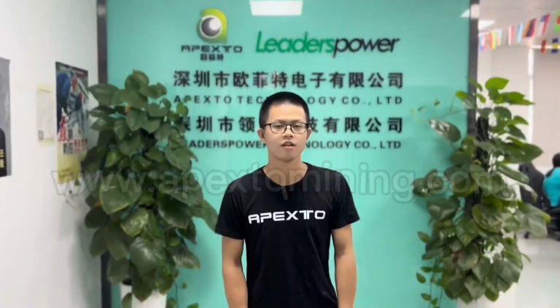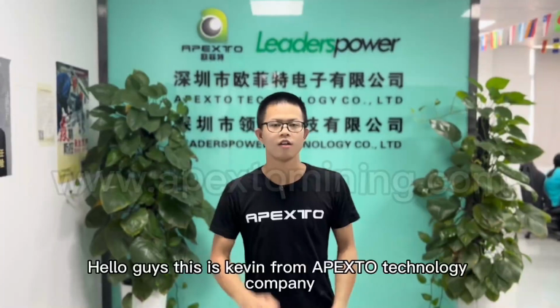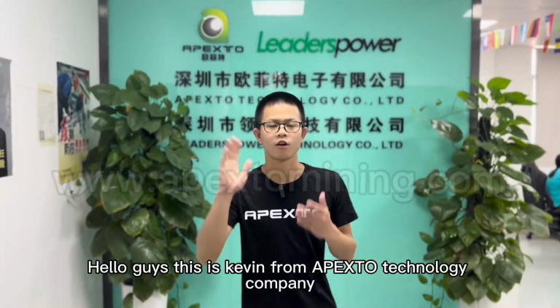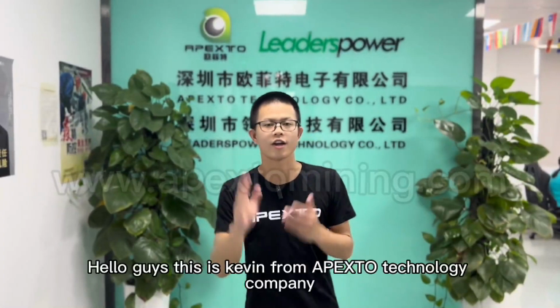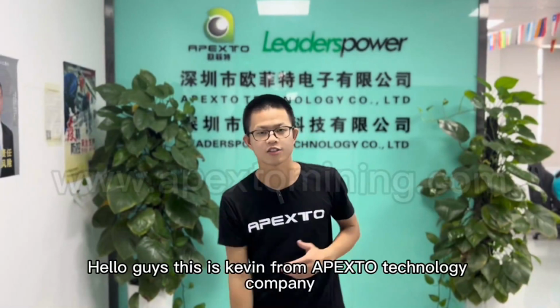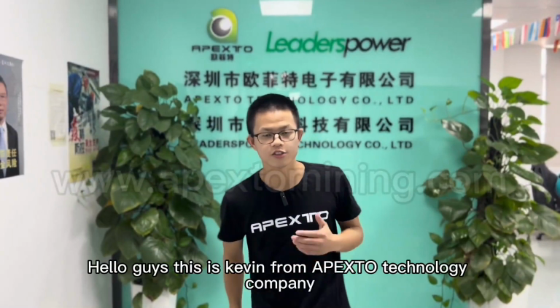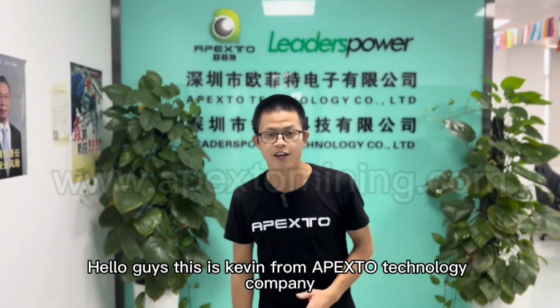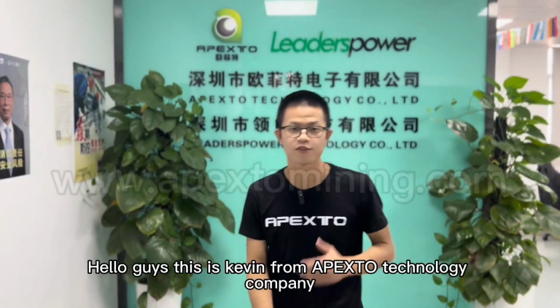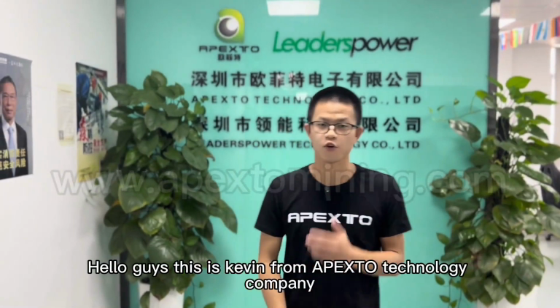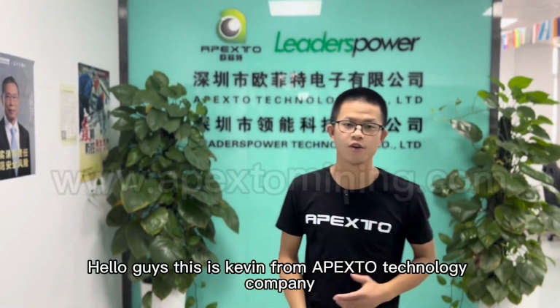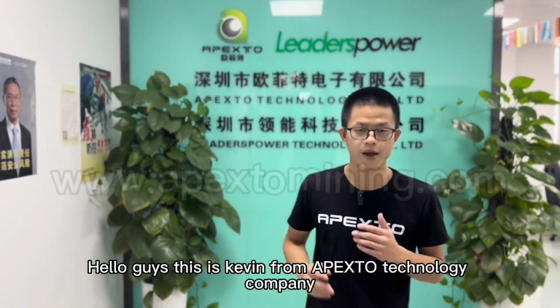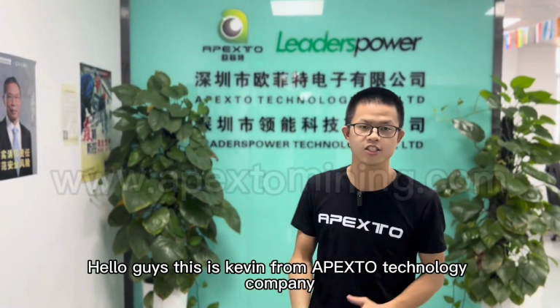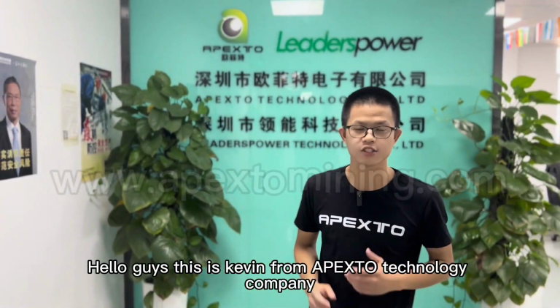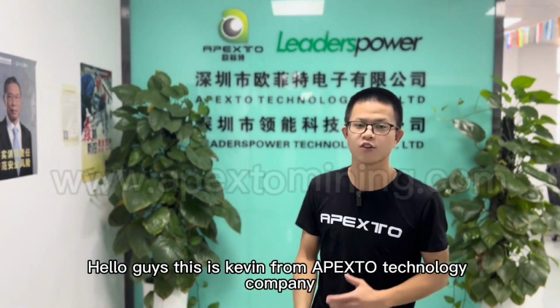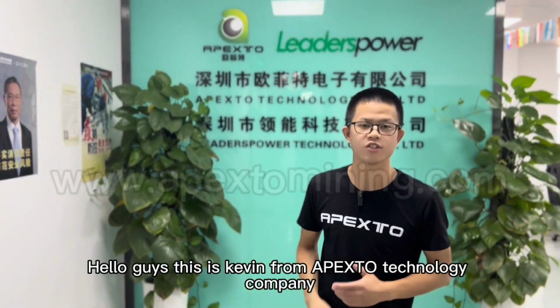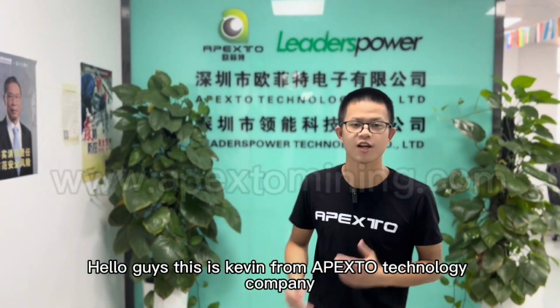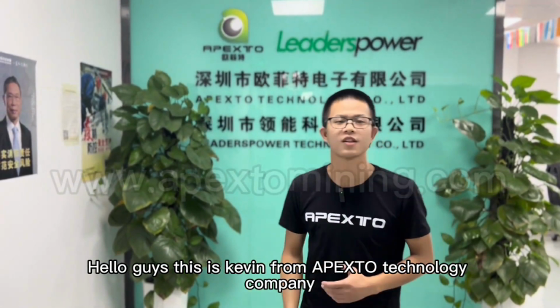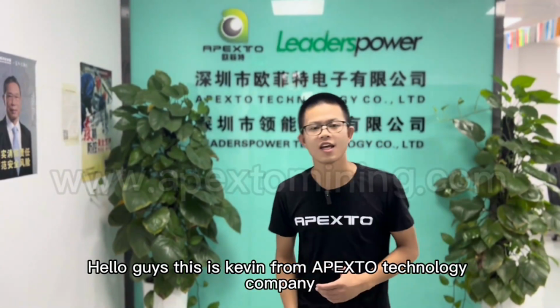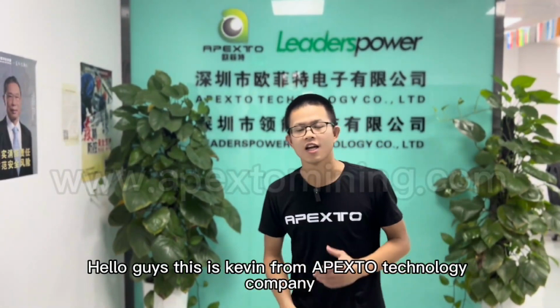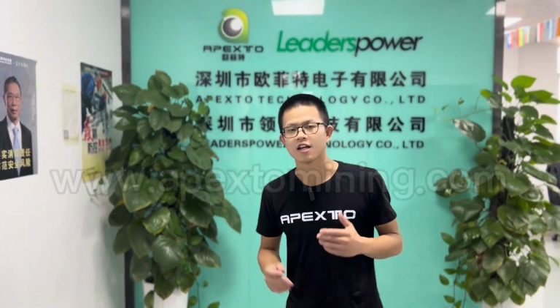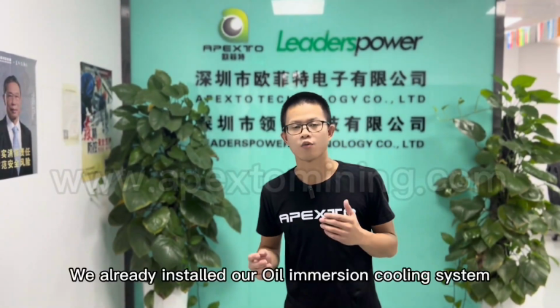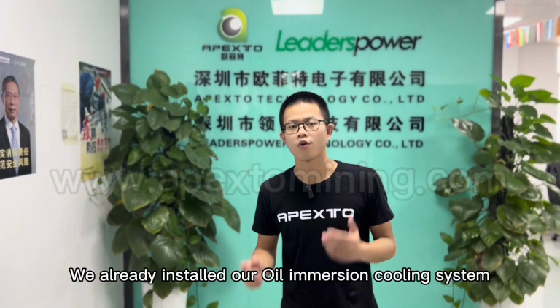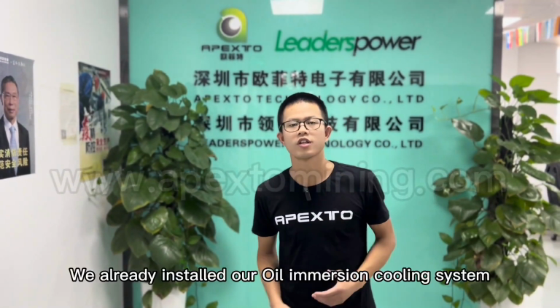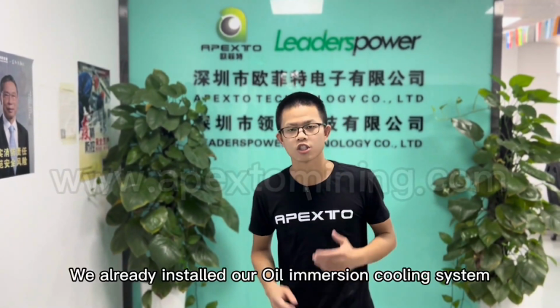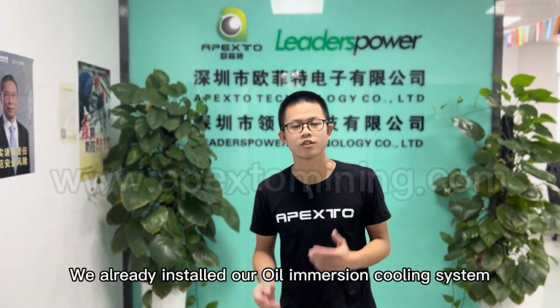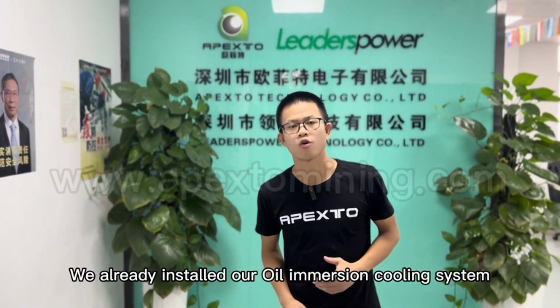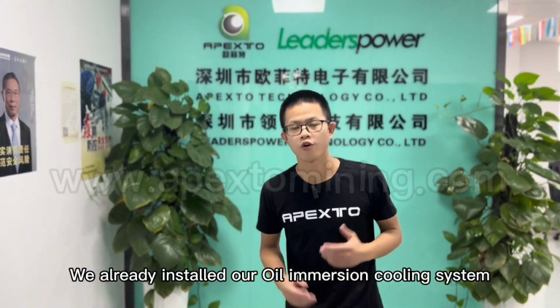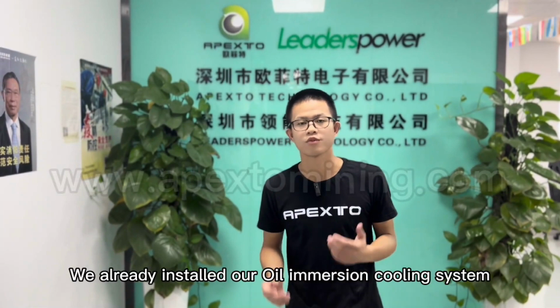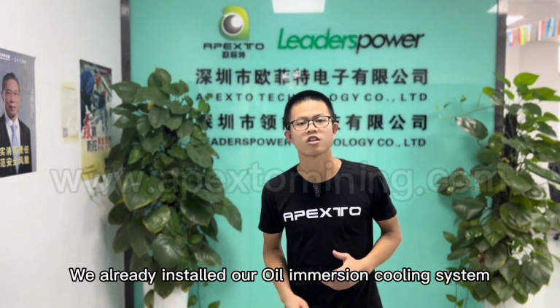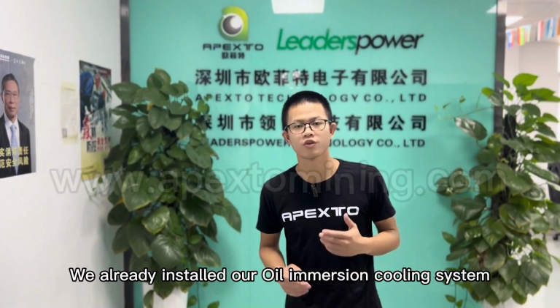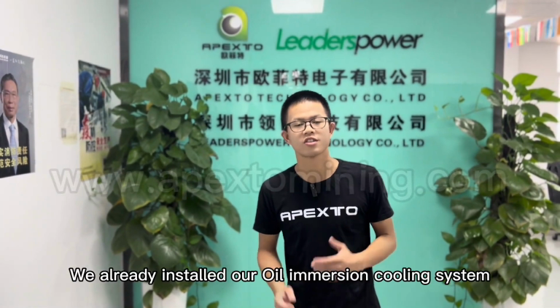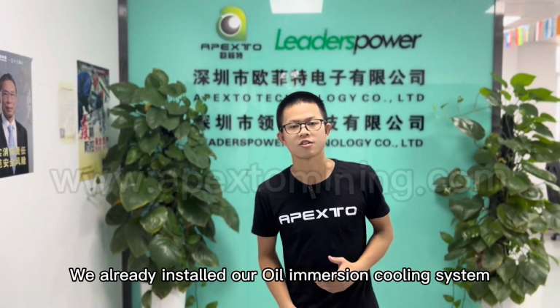Hello guys, this is Kevin from Apex 2 Technology Company. We already installed our oil immersion cooling system.